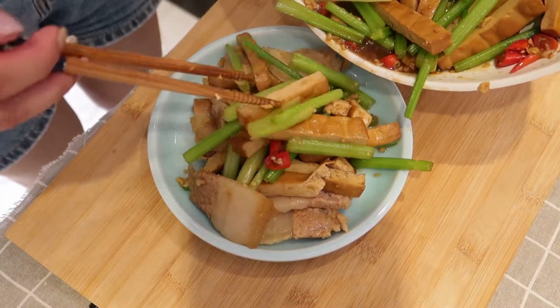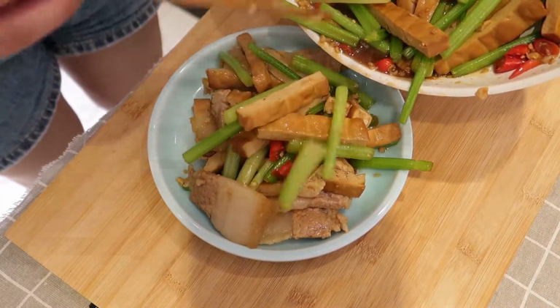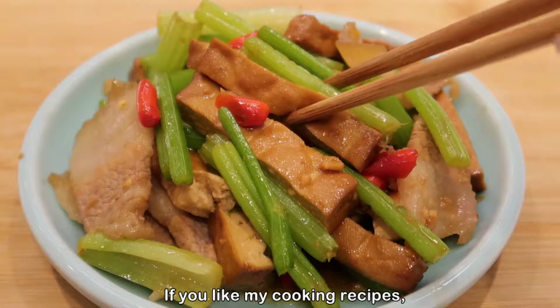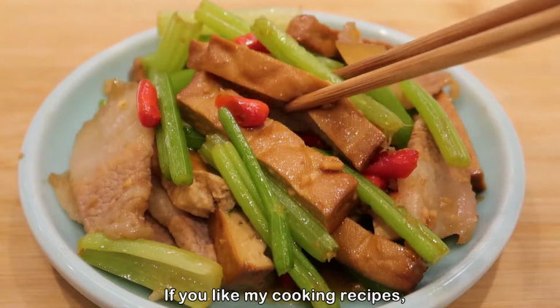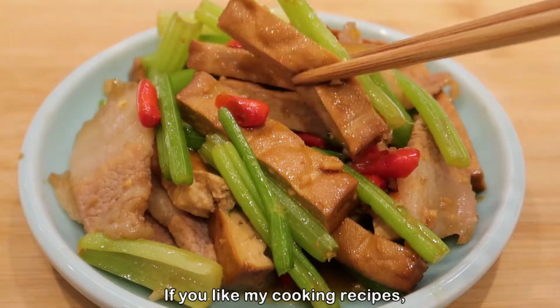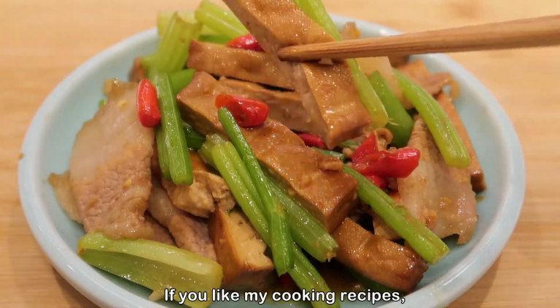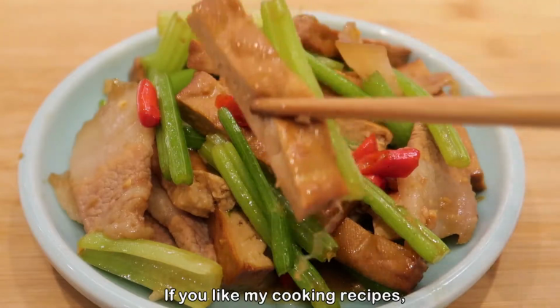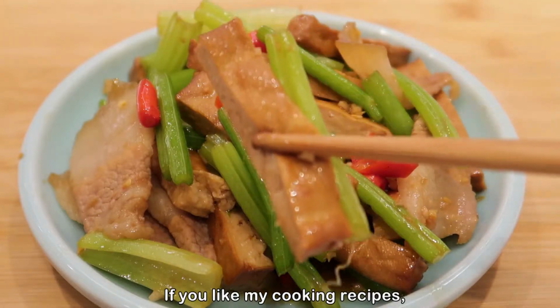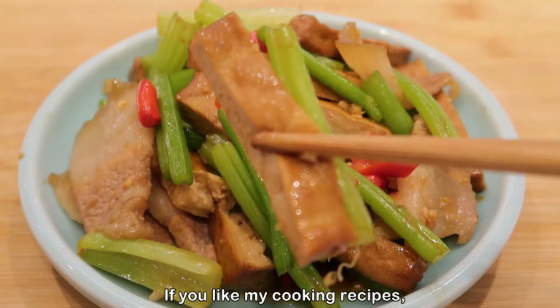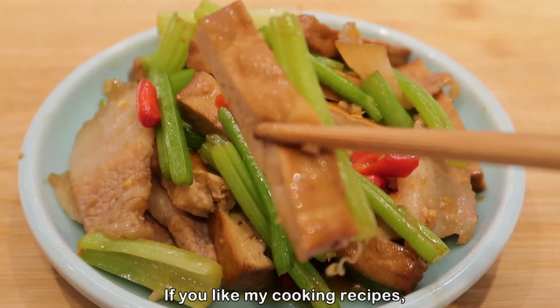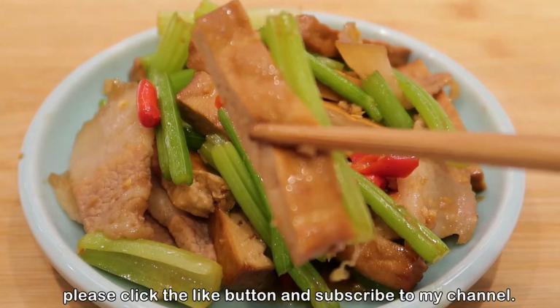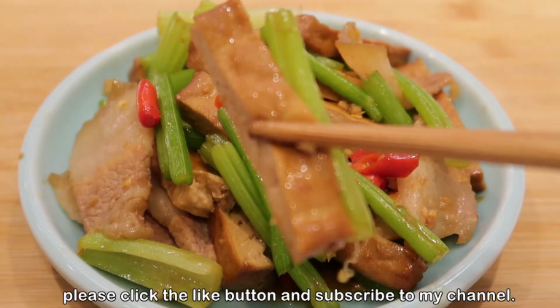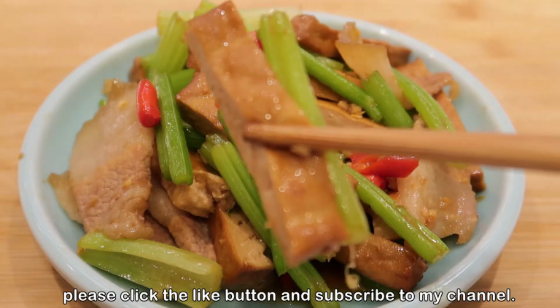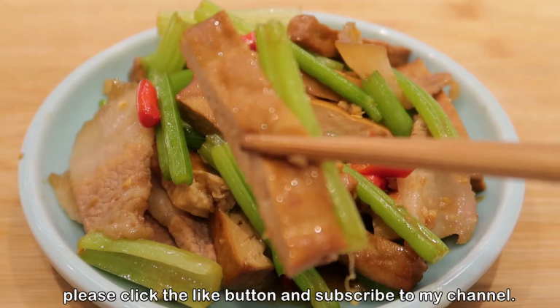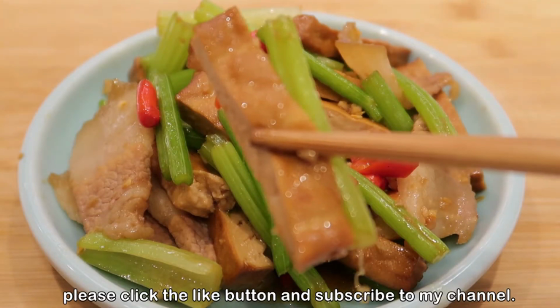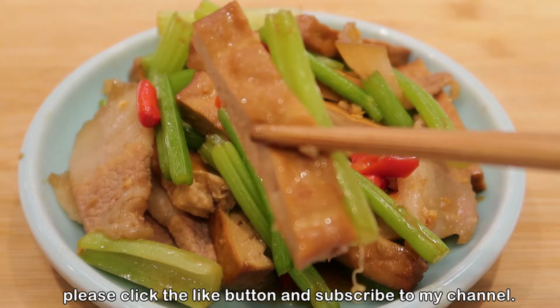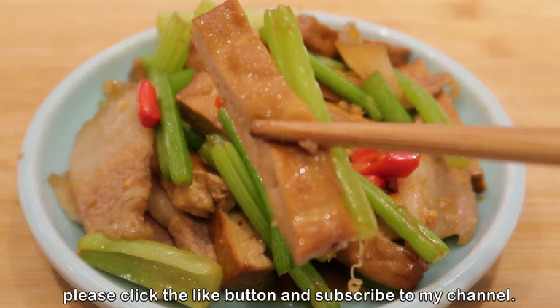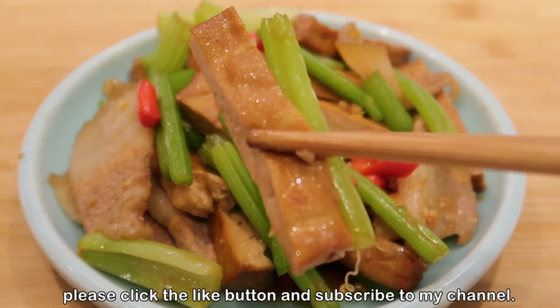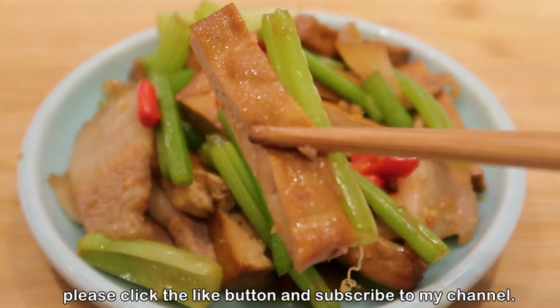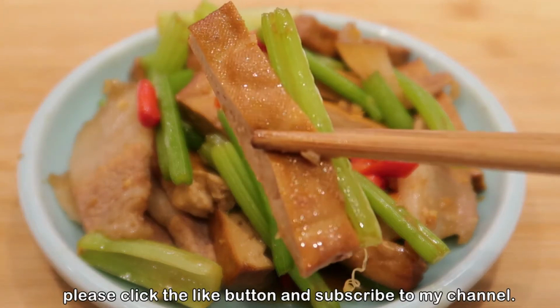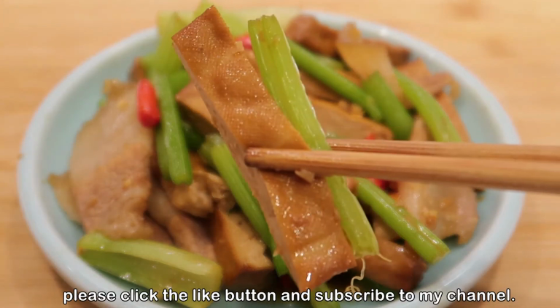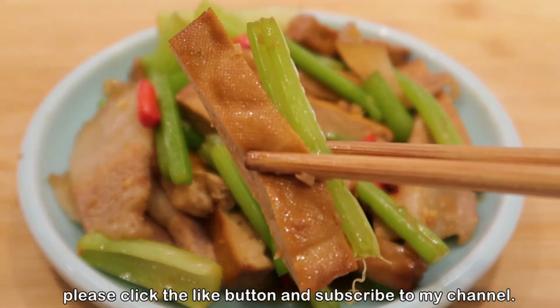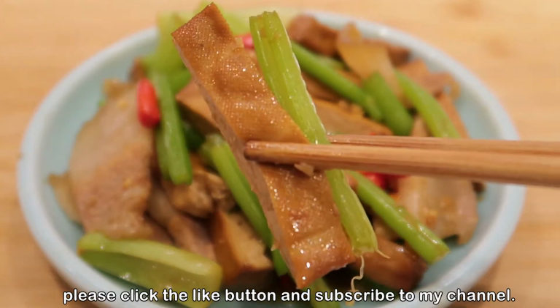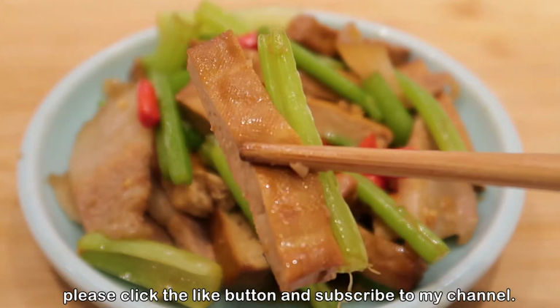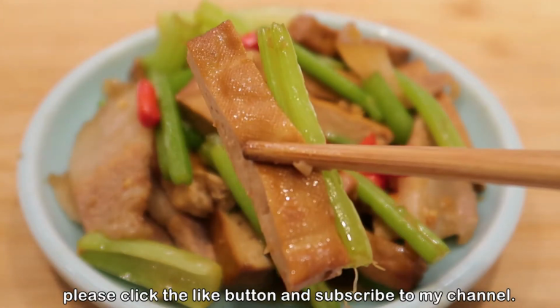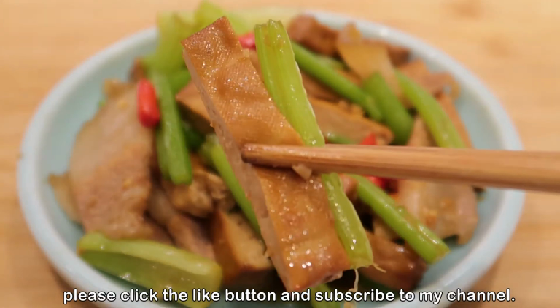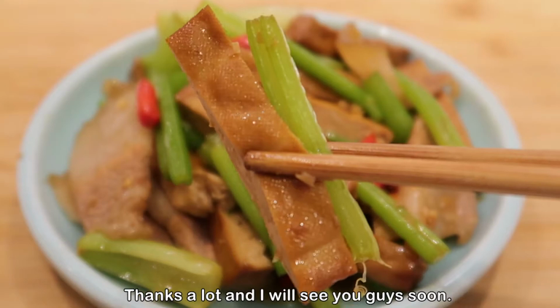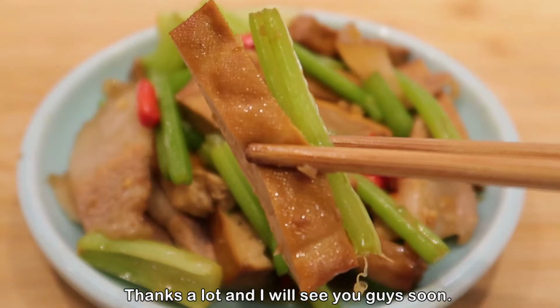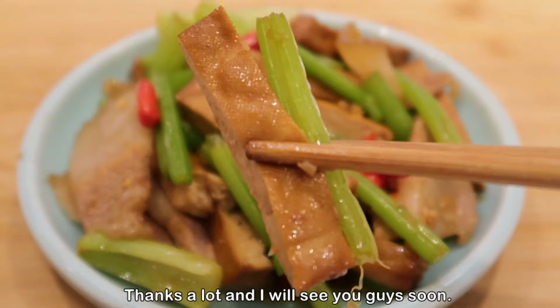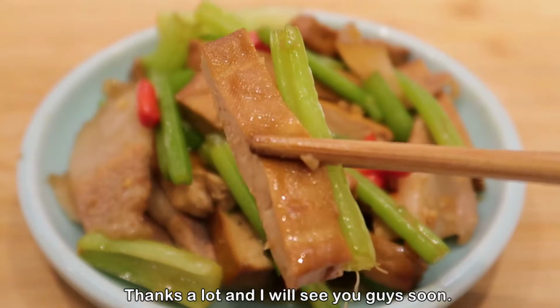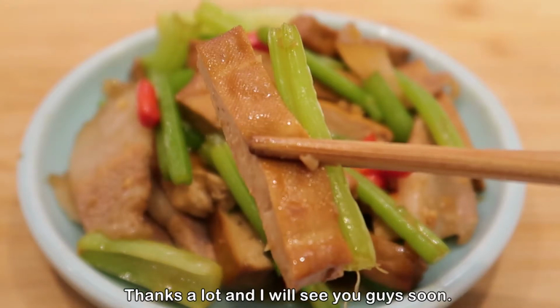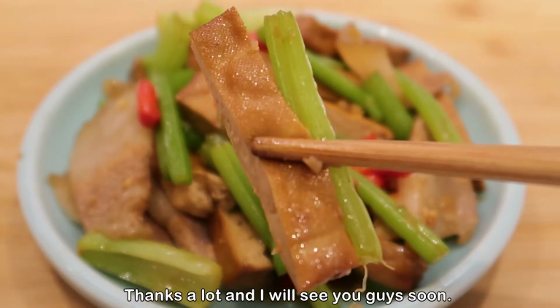If you like my cooking recipes, please click the like button and subscribe to my channel. Thanks a lot and I will see you guys soon.